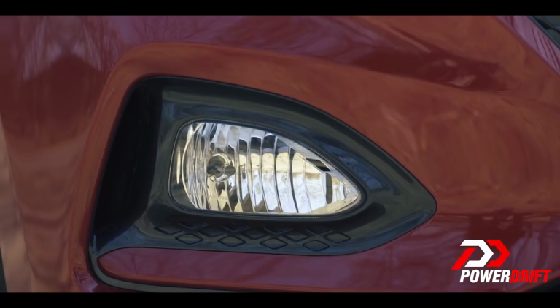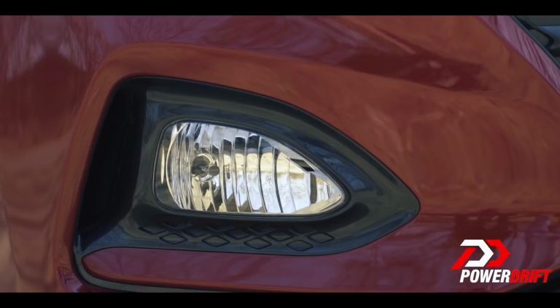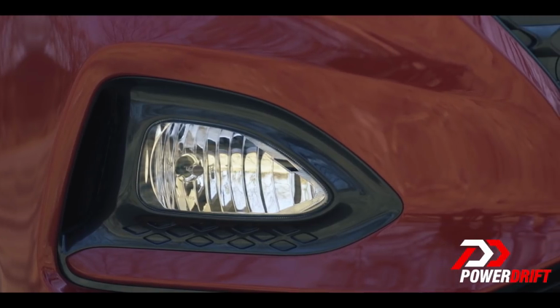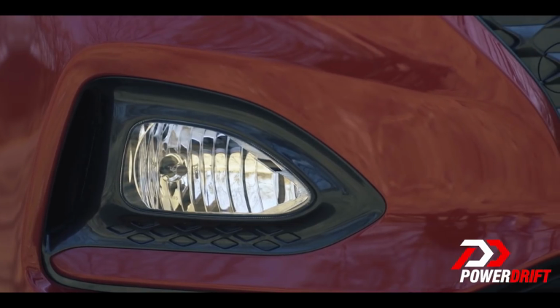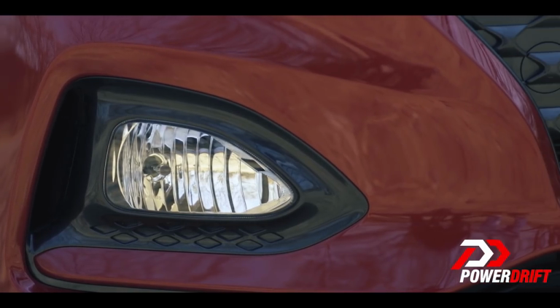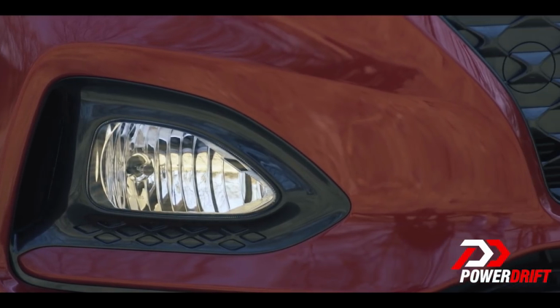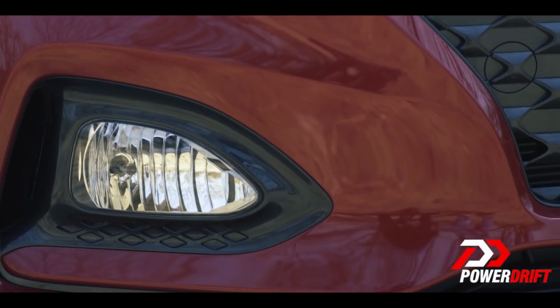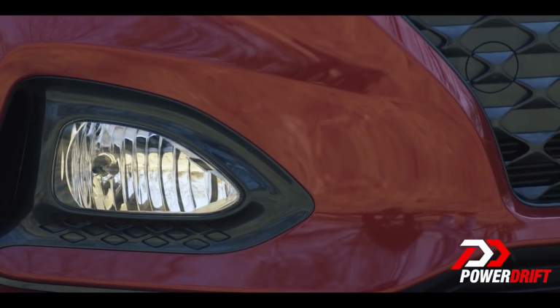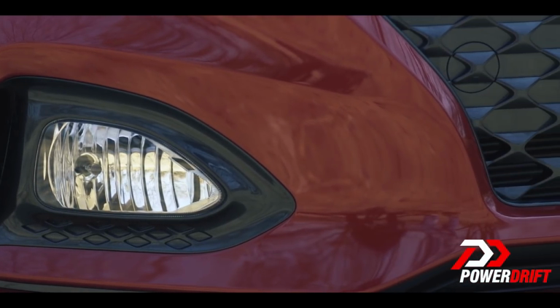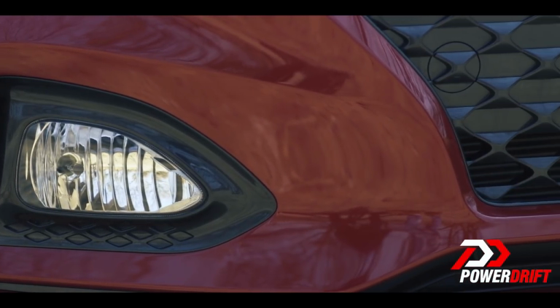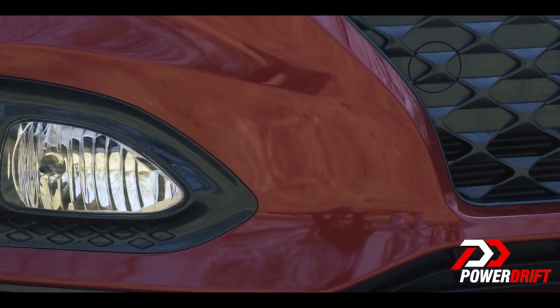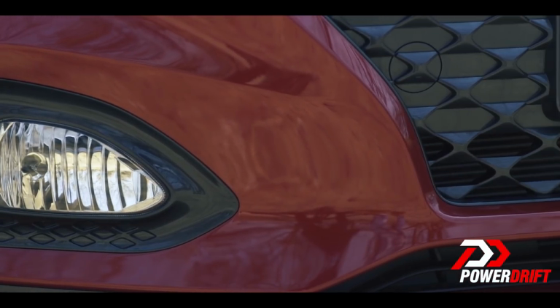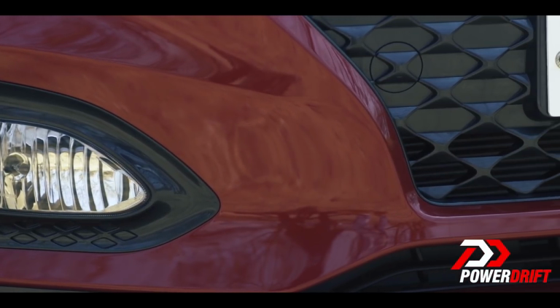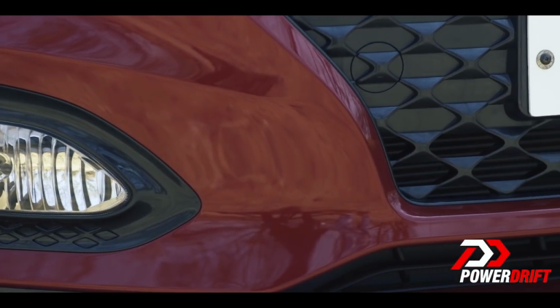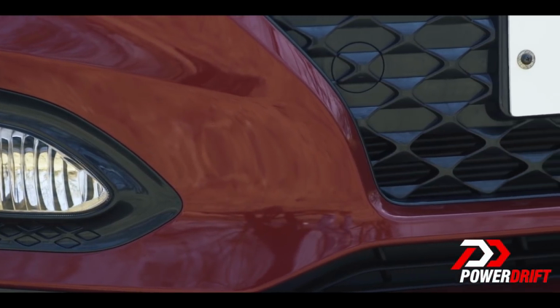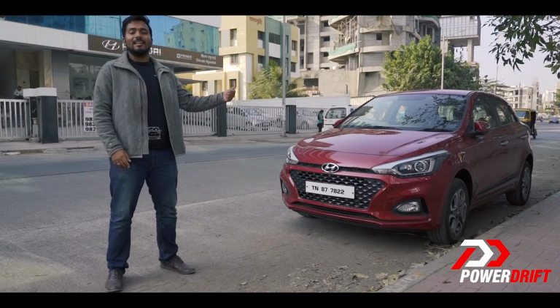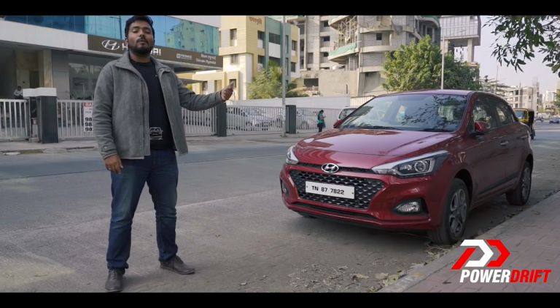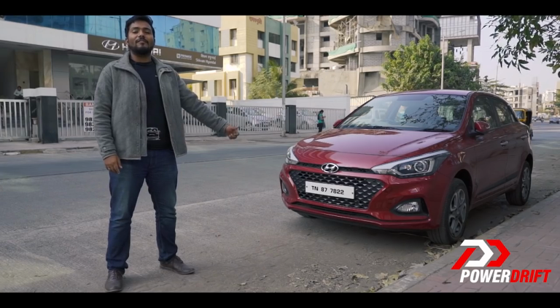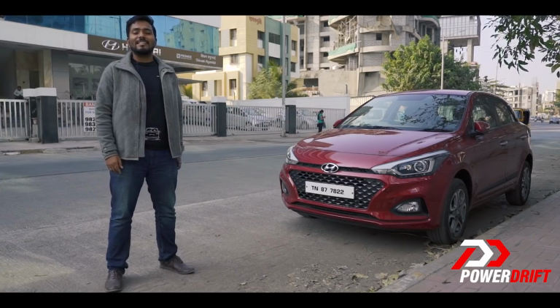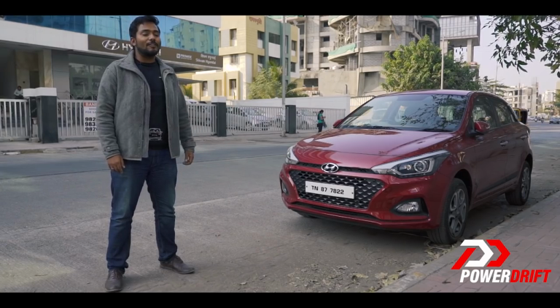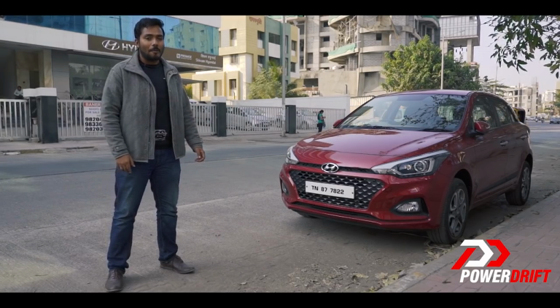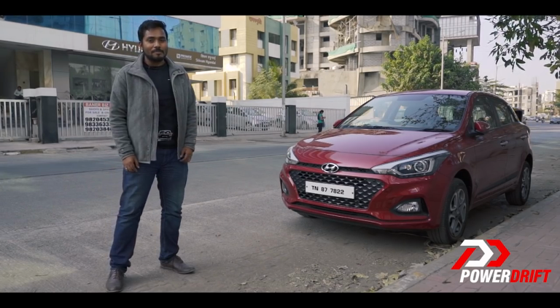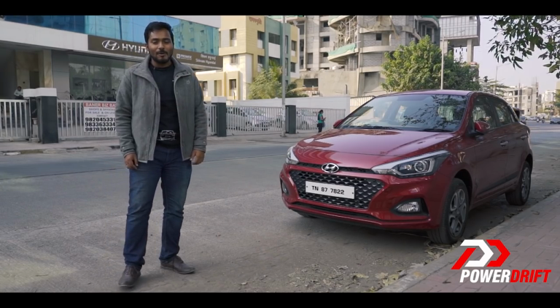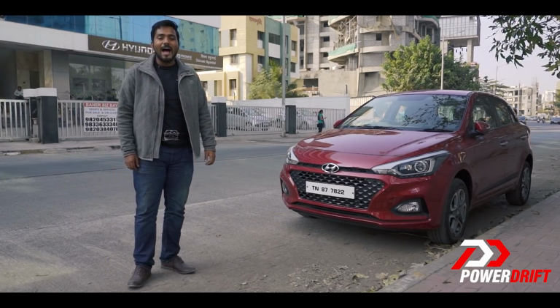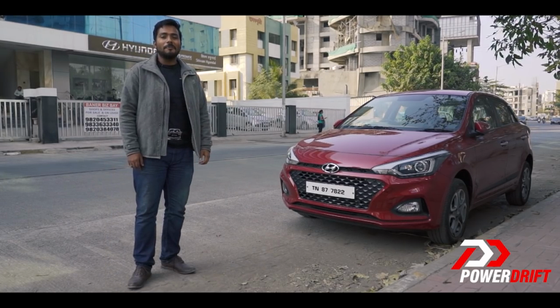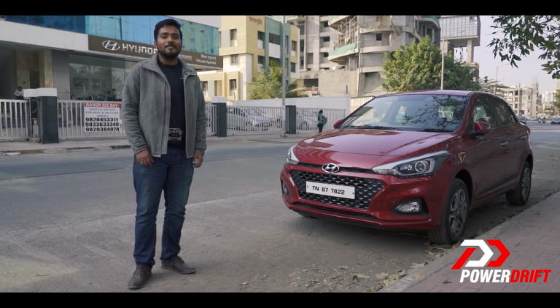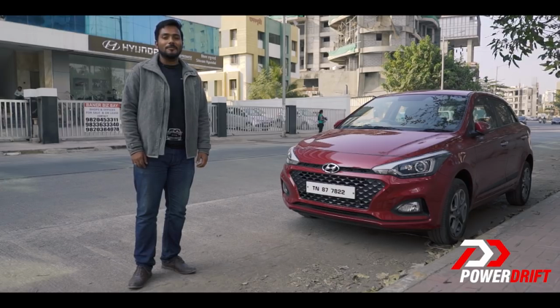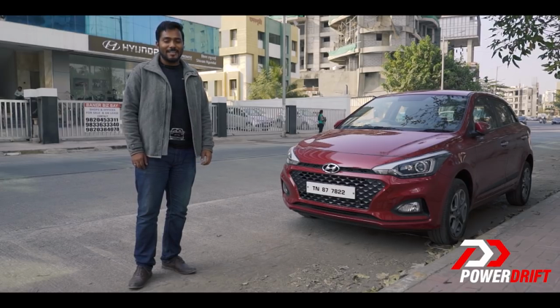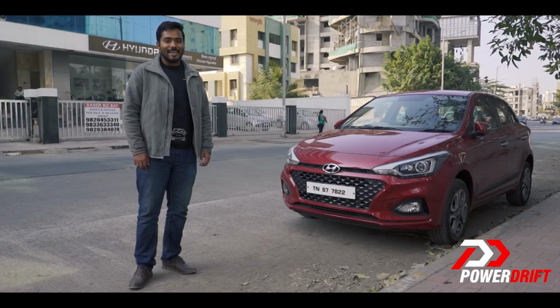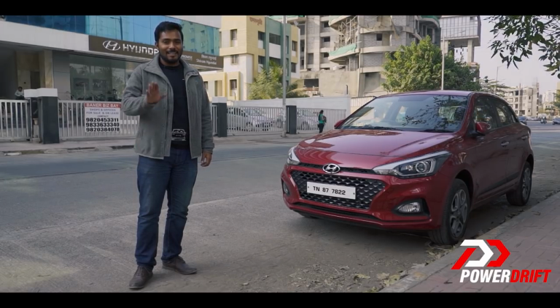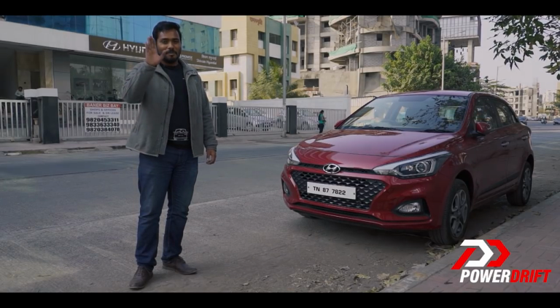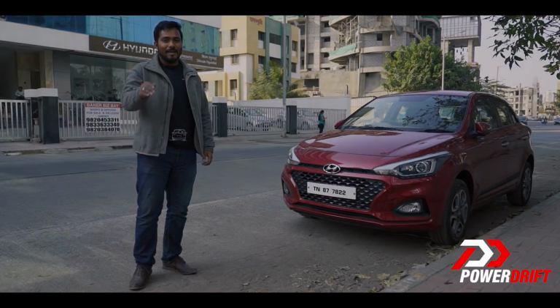Thank you so much for watching. Do let us know what you thought about the Elite i20 facelift in the comments below. I'll see you soon — take care, bye-bye!